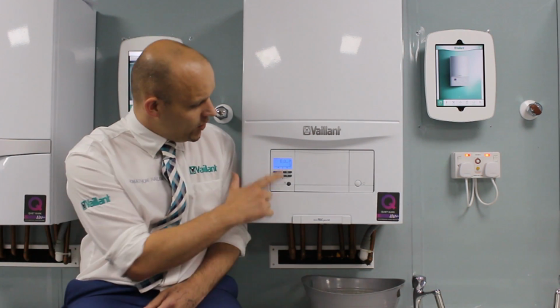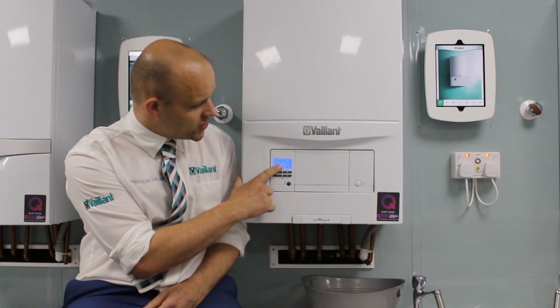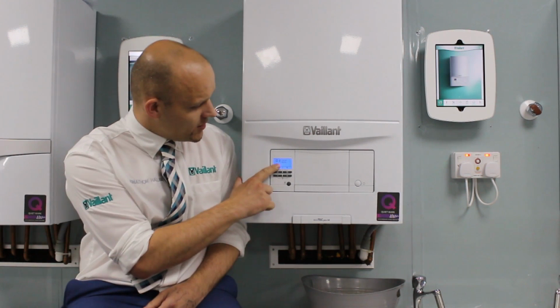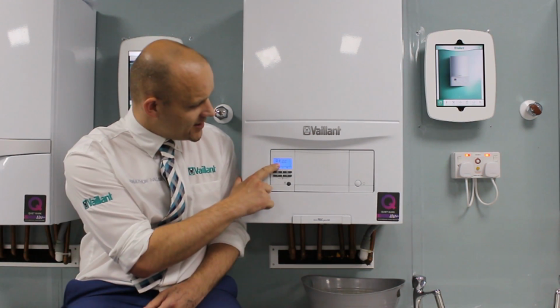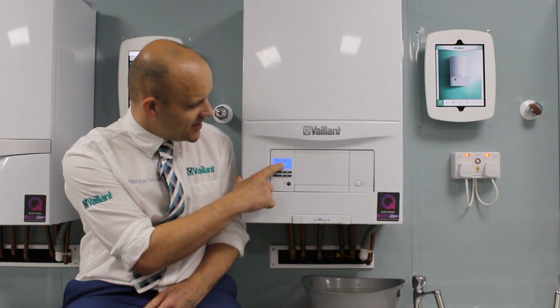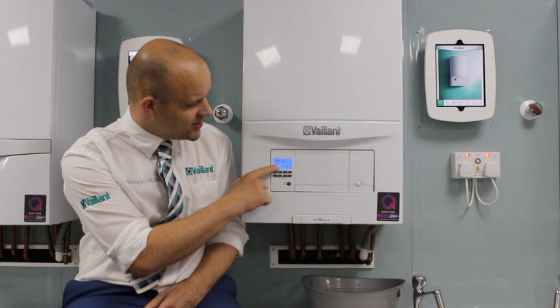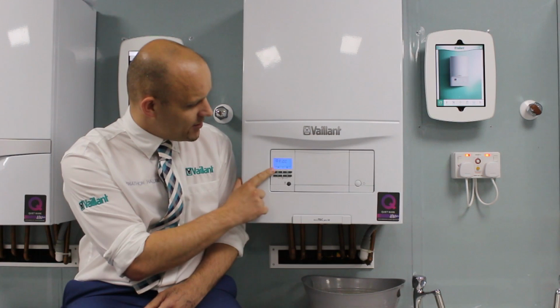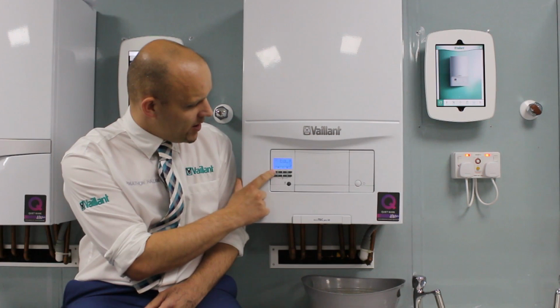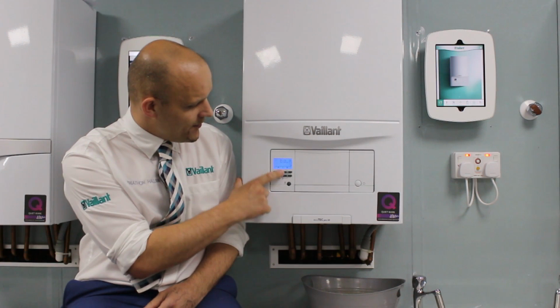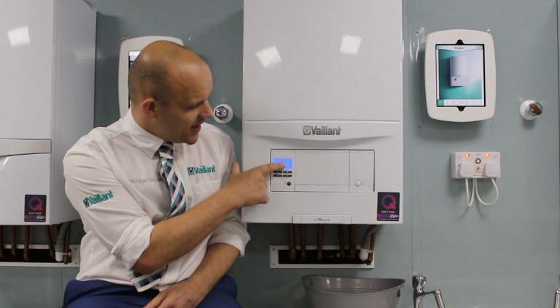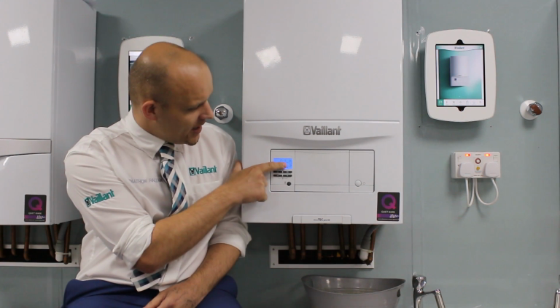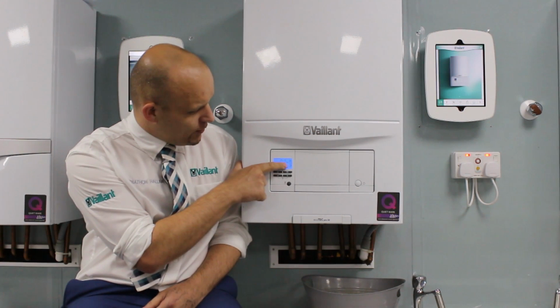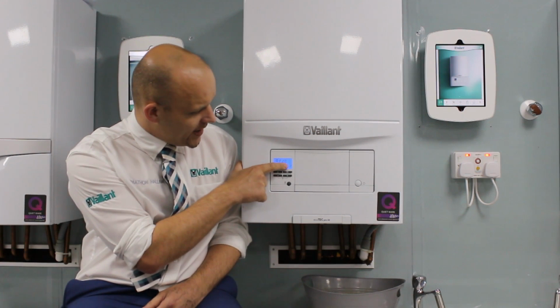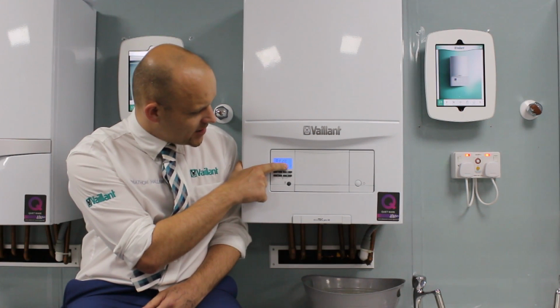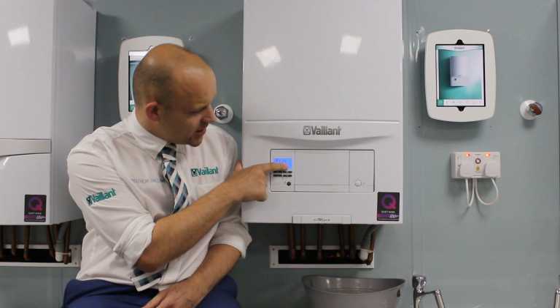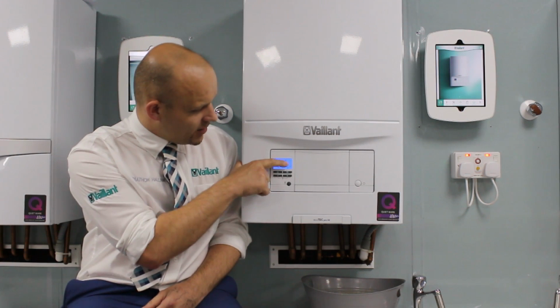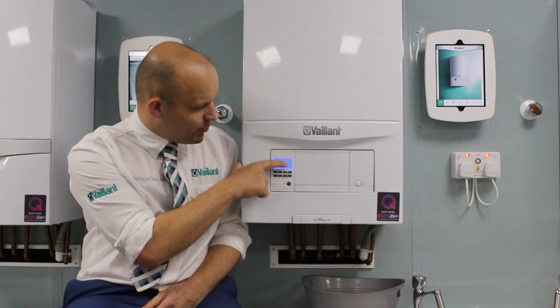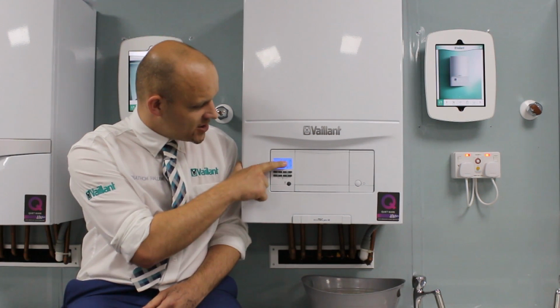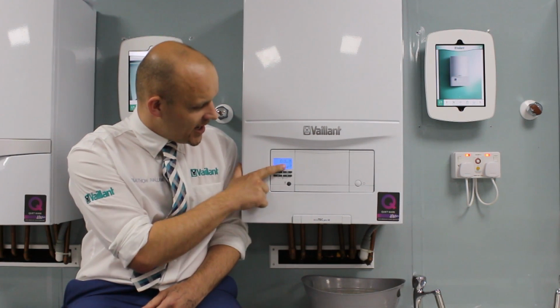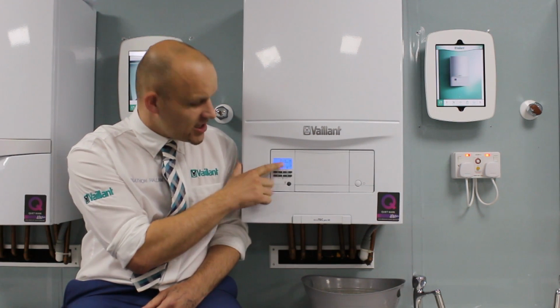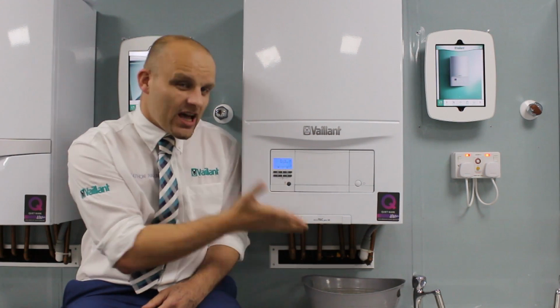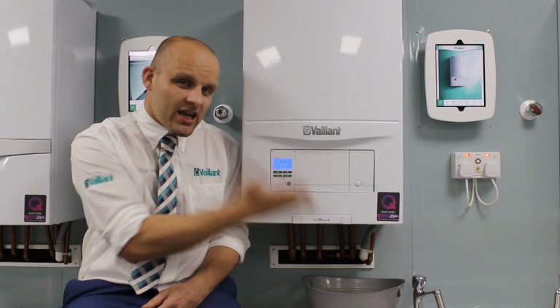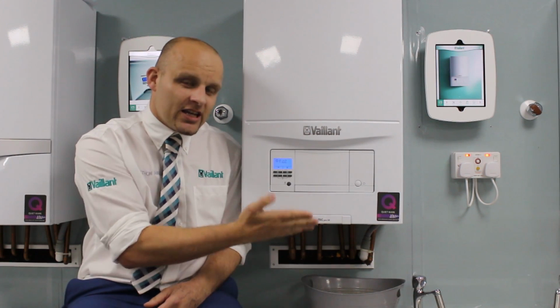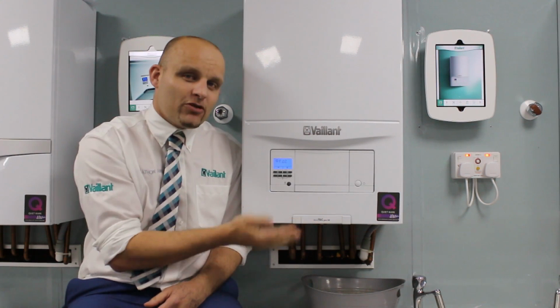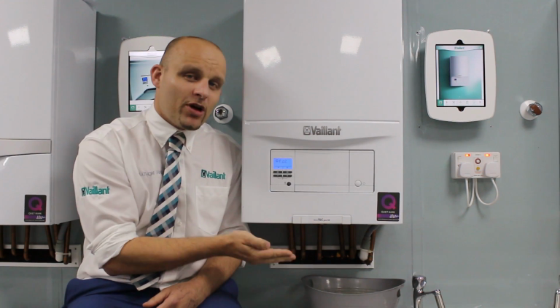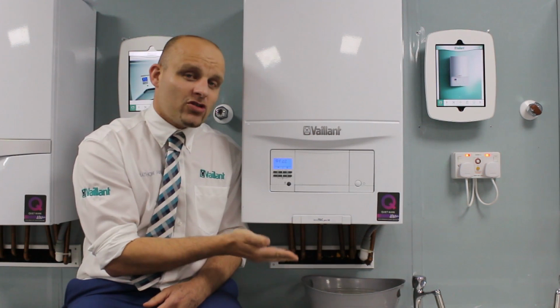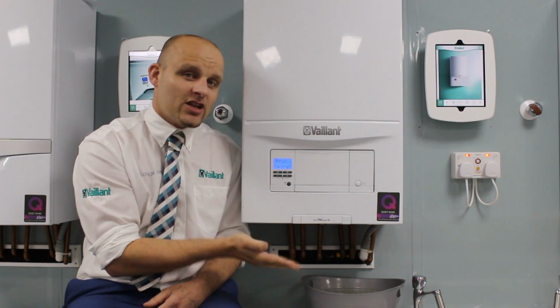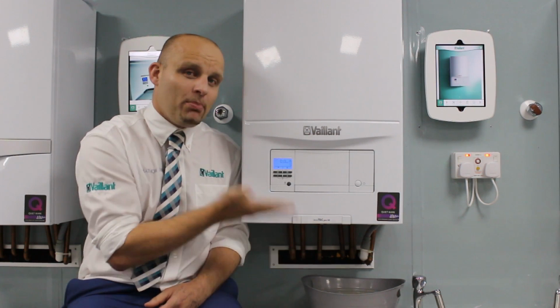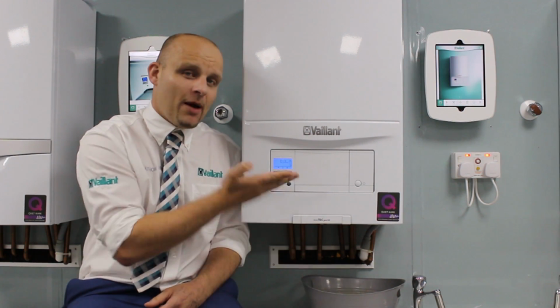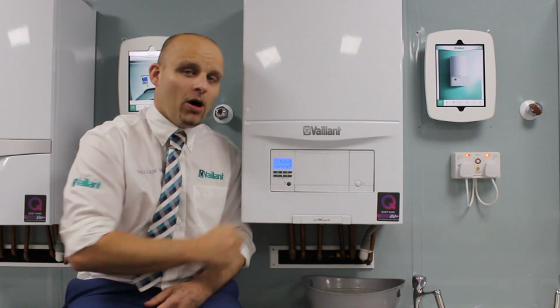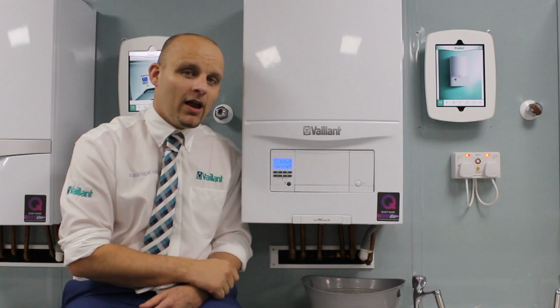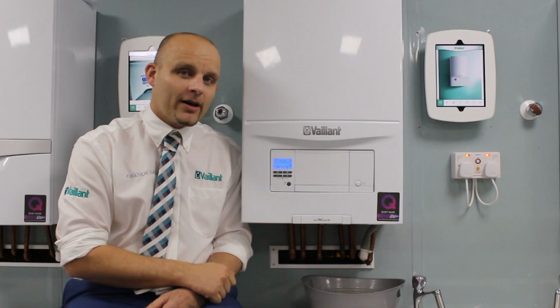Also, it's at 0.0 bar and on the right you've got a little pressure gauge. You need to repressurise it above that bottom line.